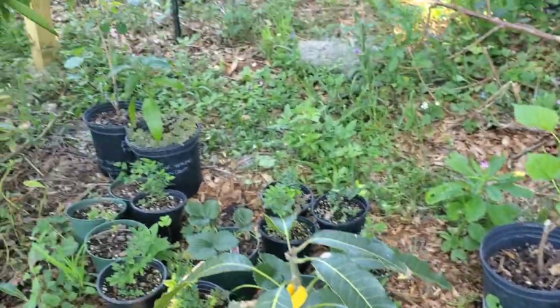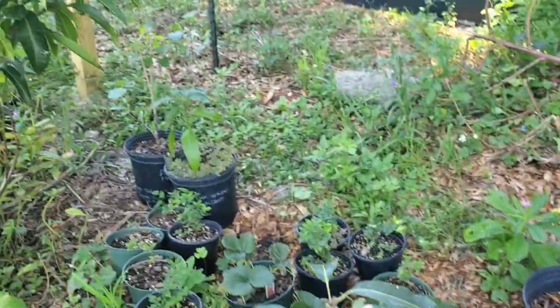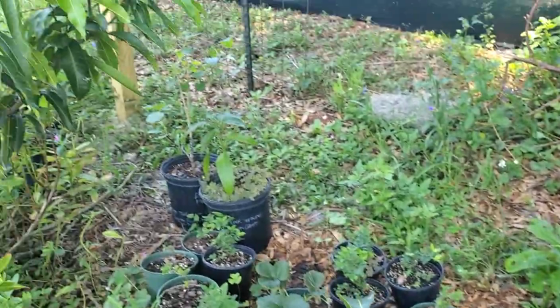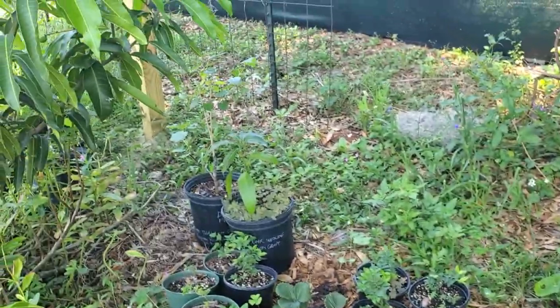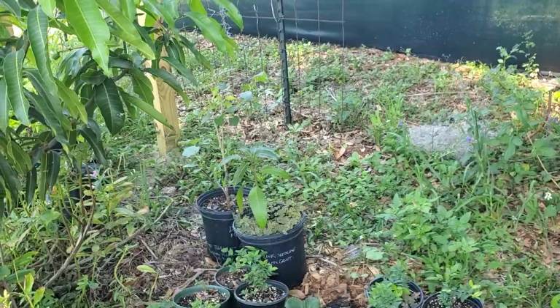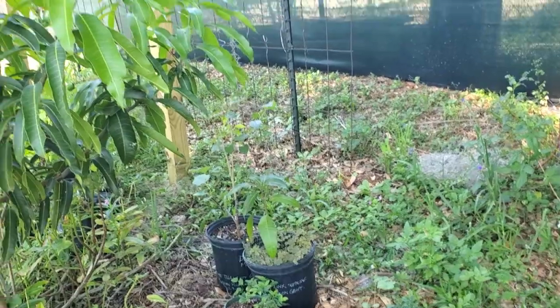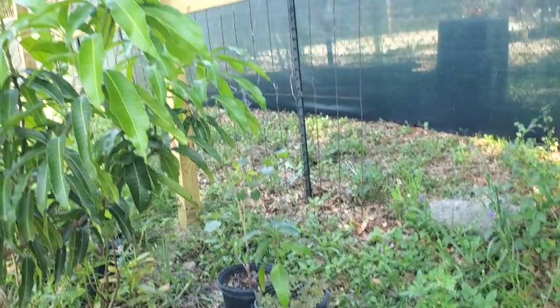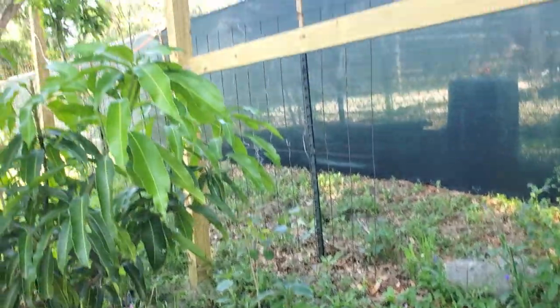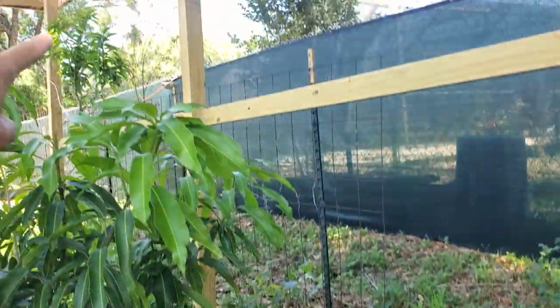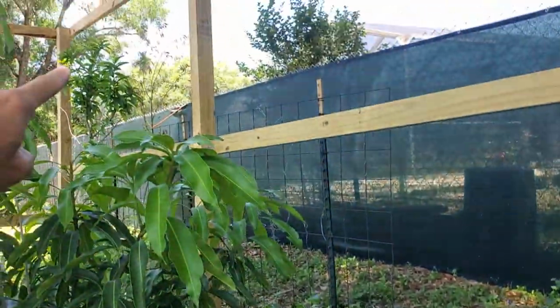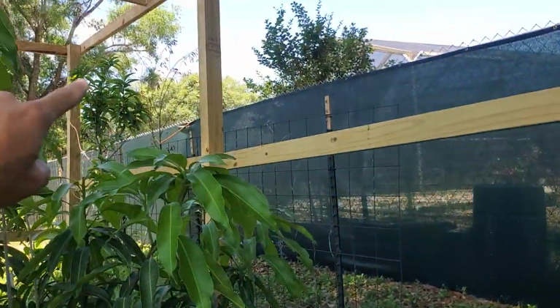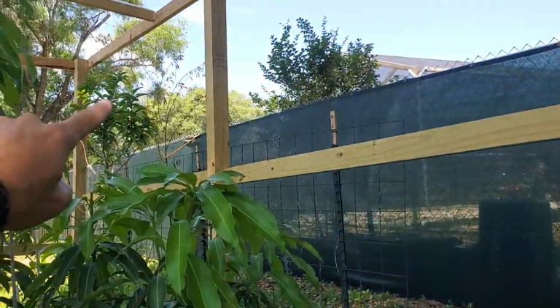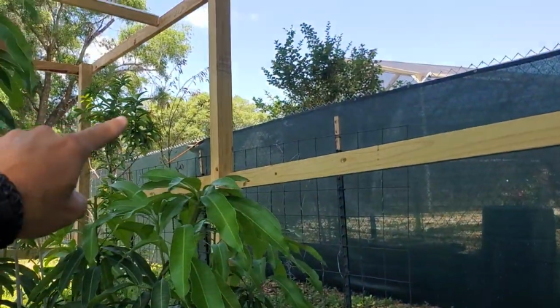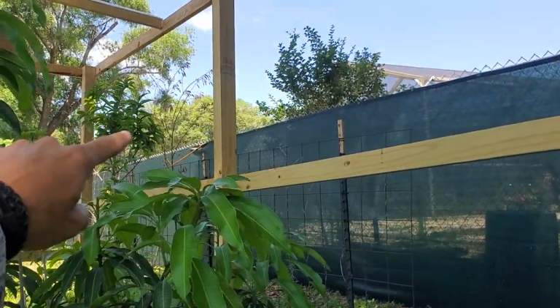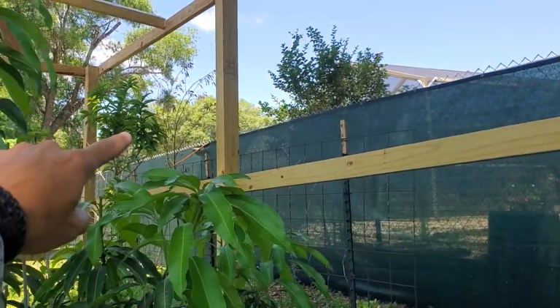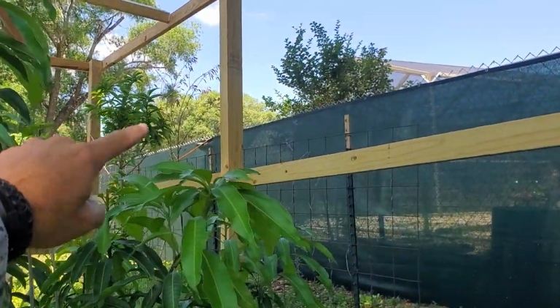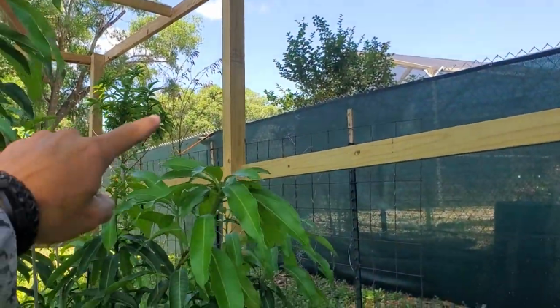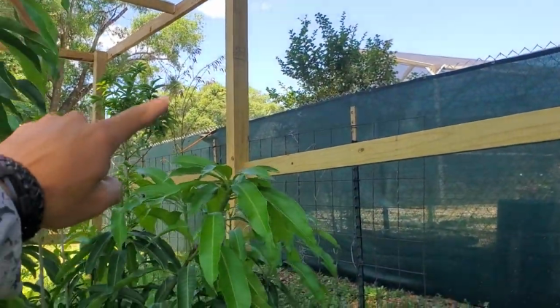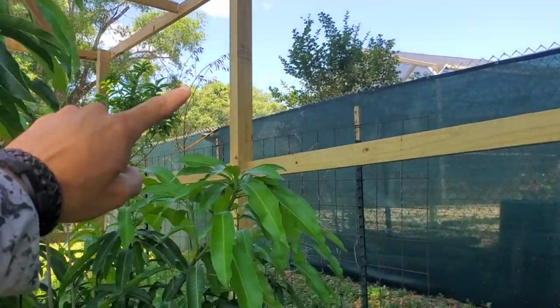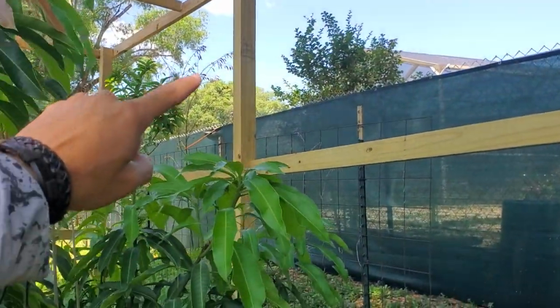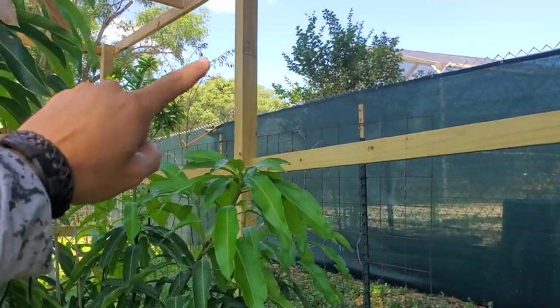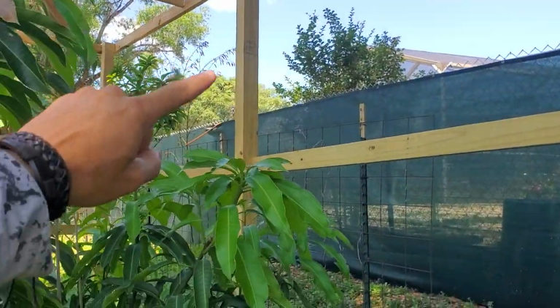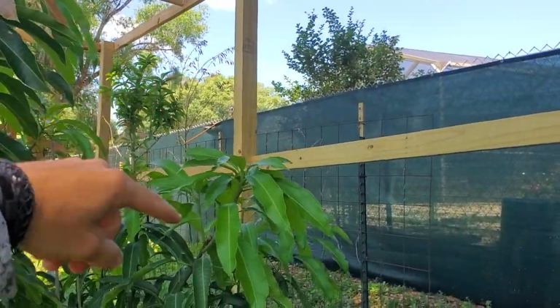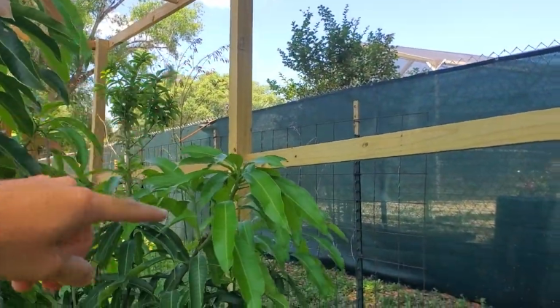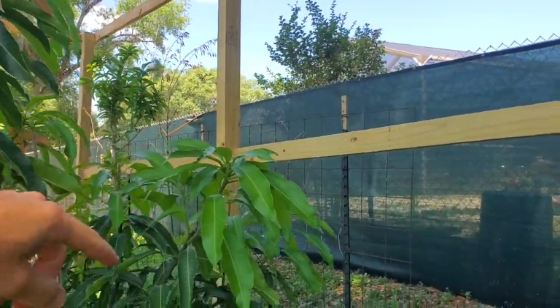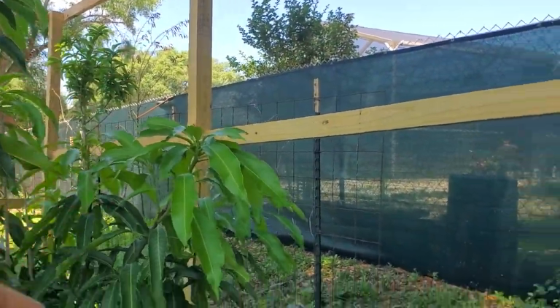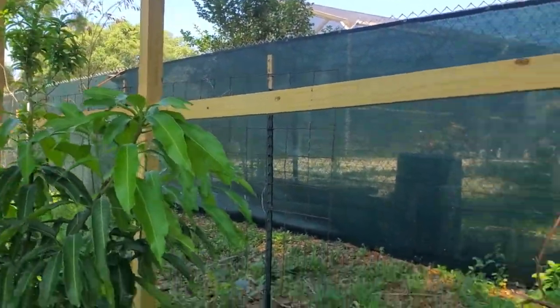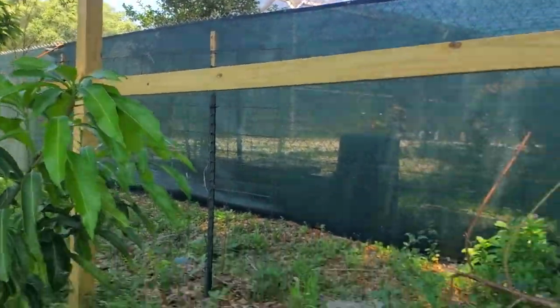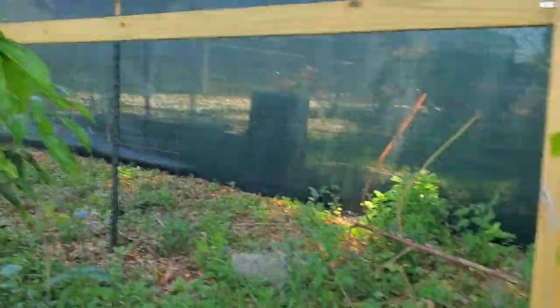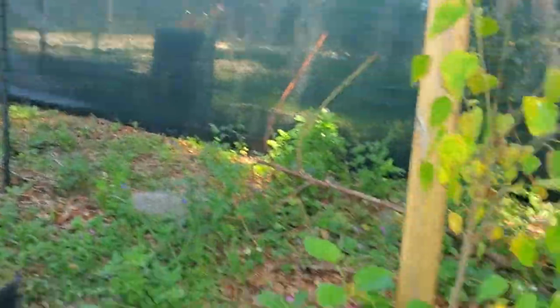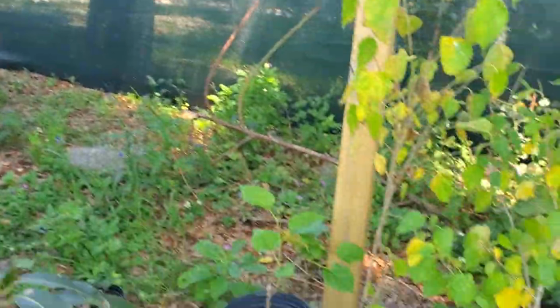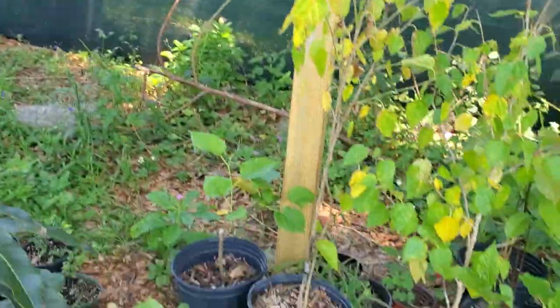They're getting smart now — they're coming in for the pigeon peas. They've learned how to eat them. He's up there on the fence eating that.